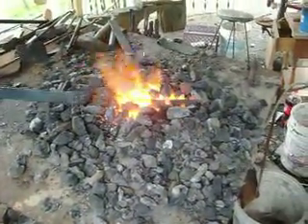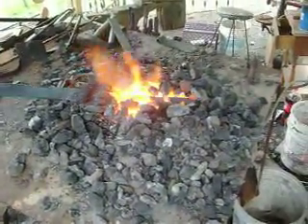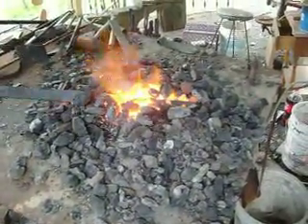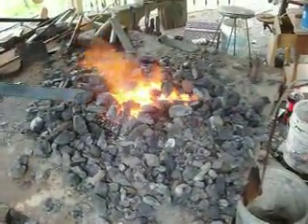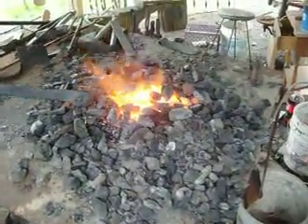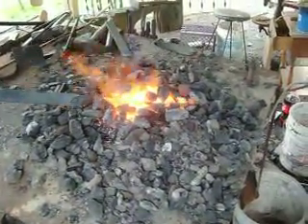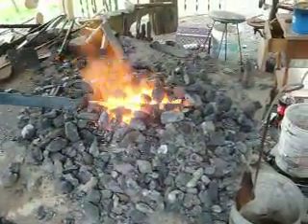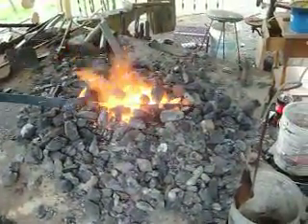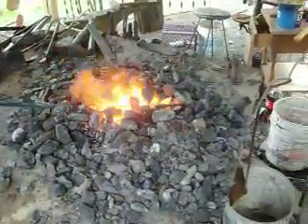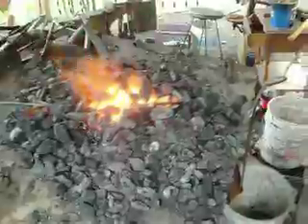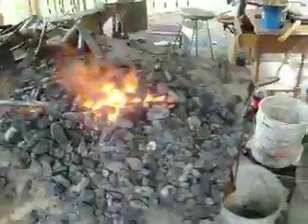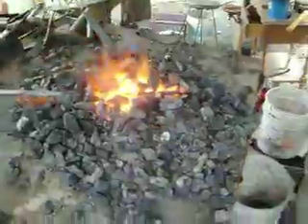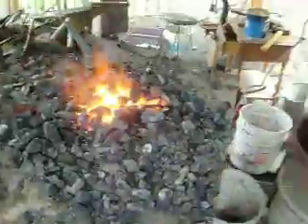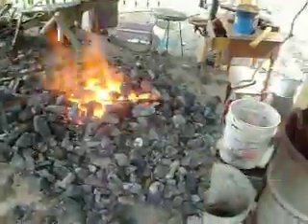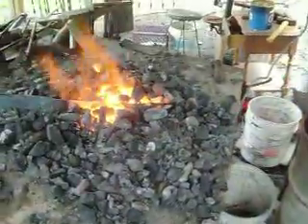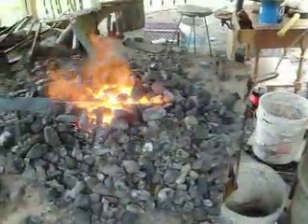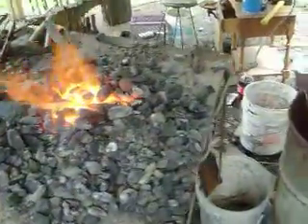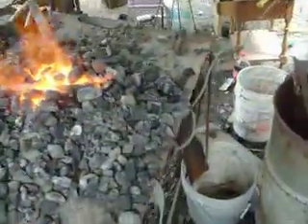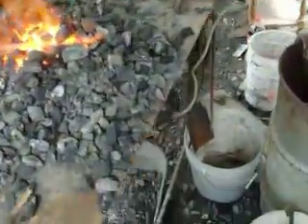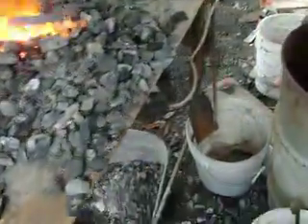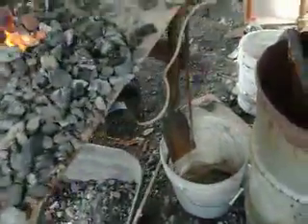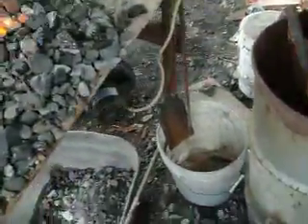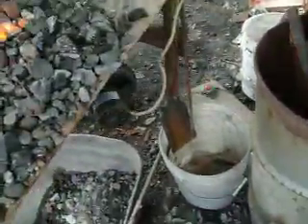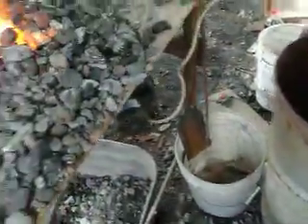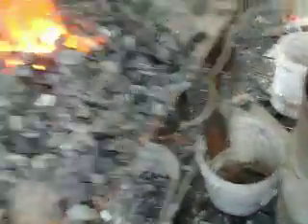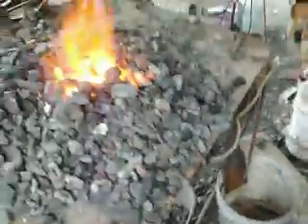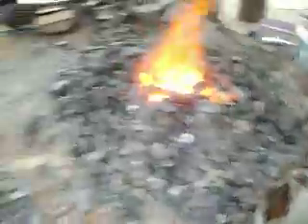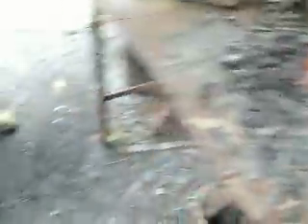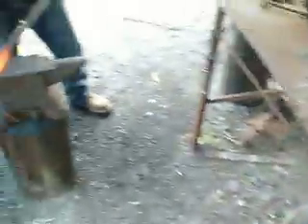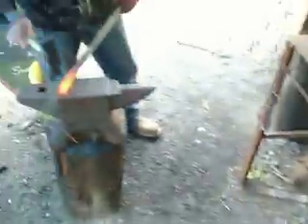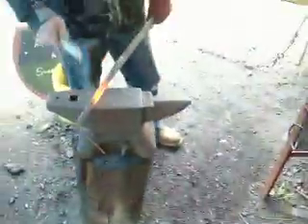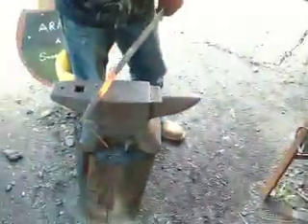Now, we are cheating just a little bit by using an electric blower. The electric blower is located right underneath there. Okay, and here we go again.